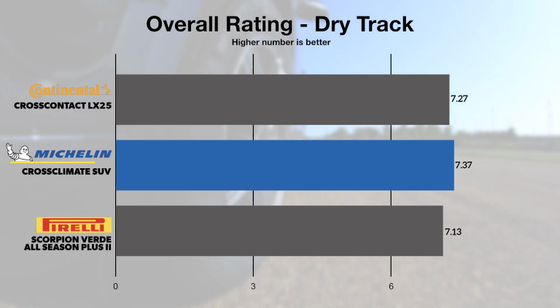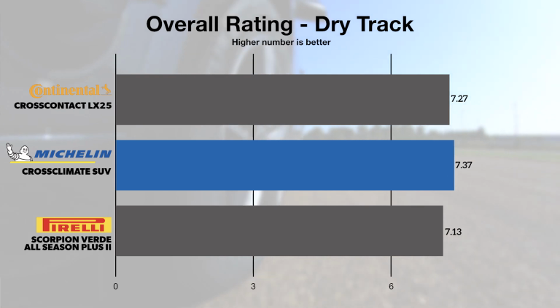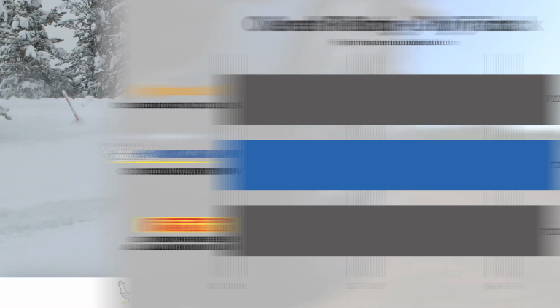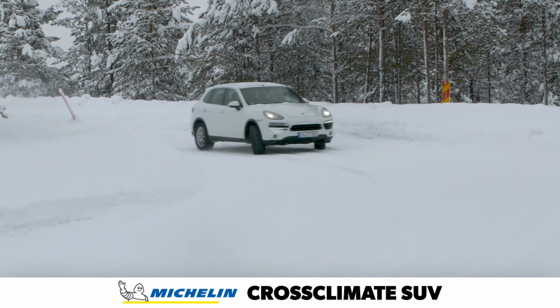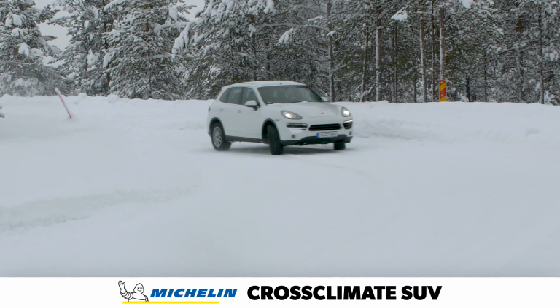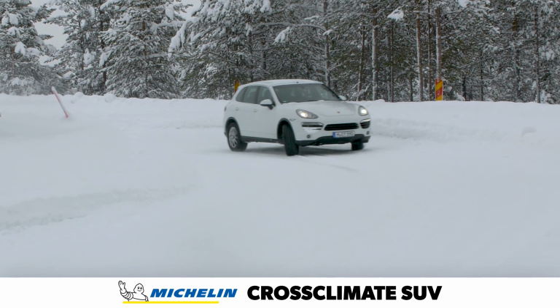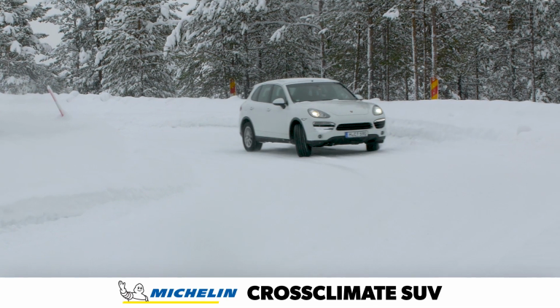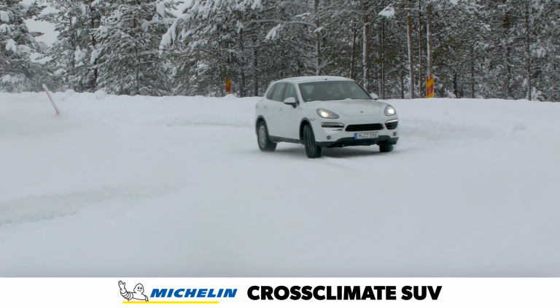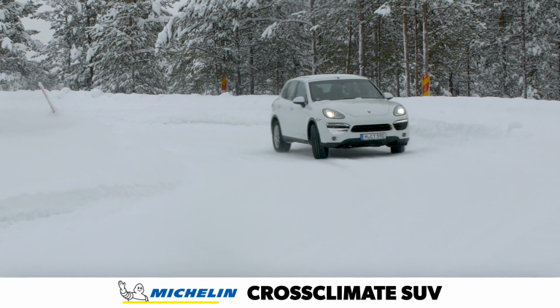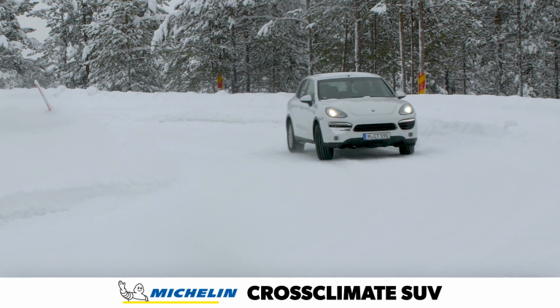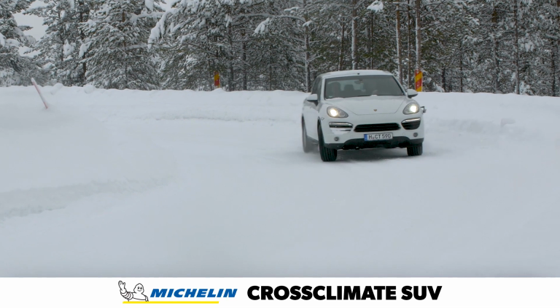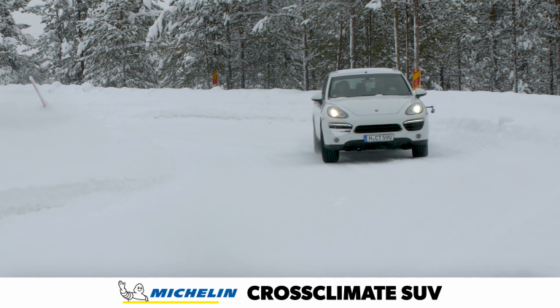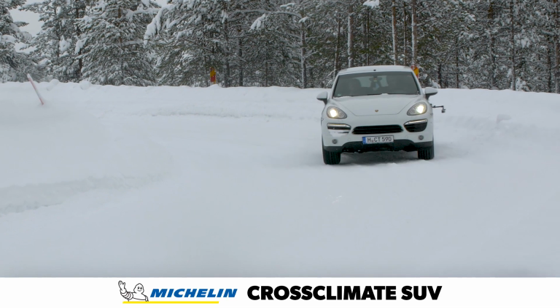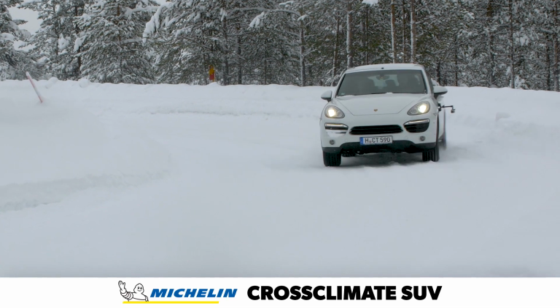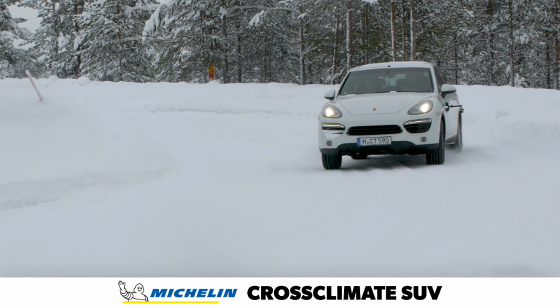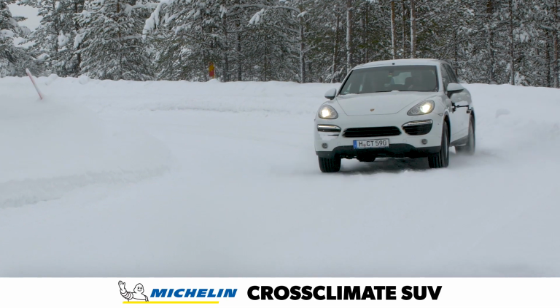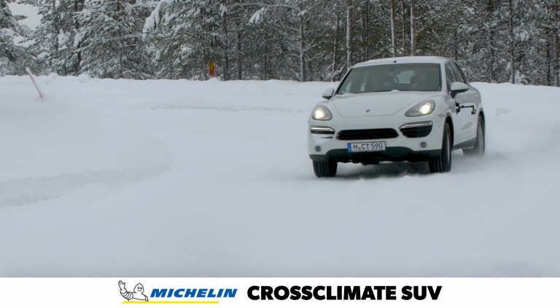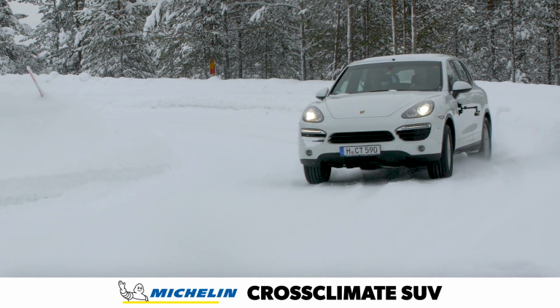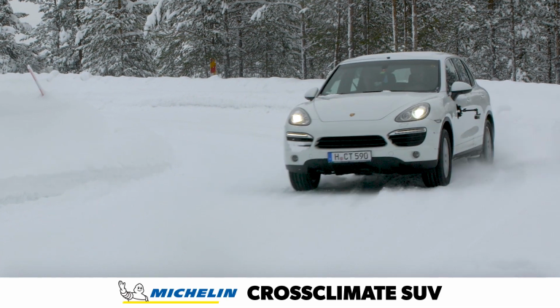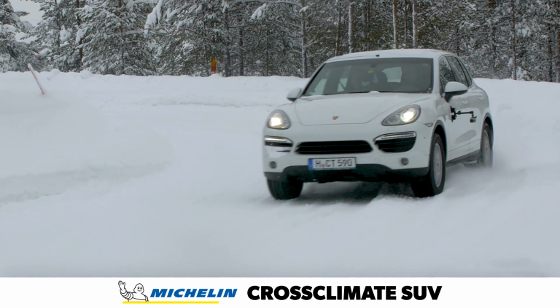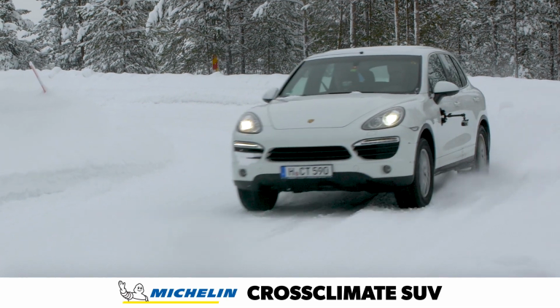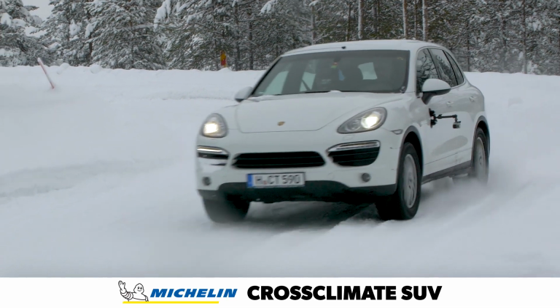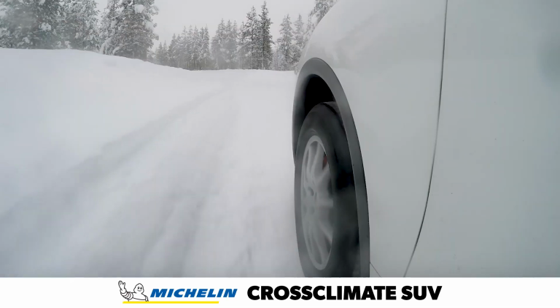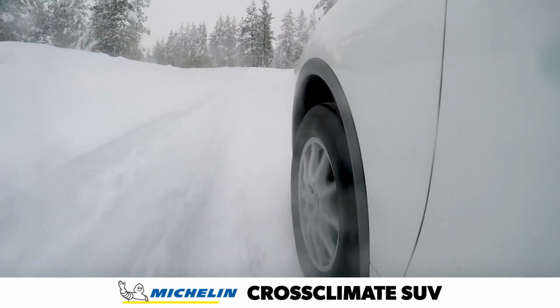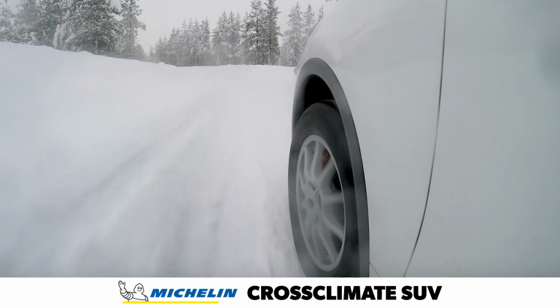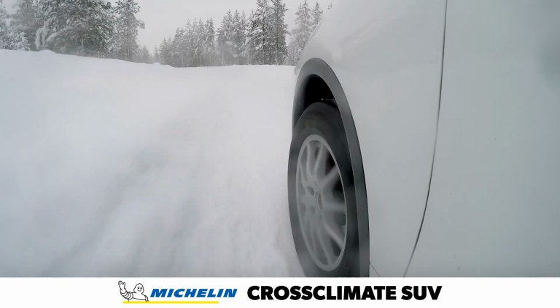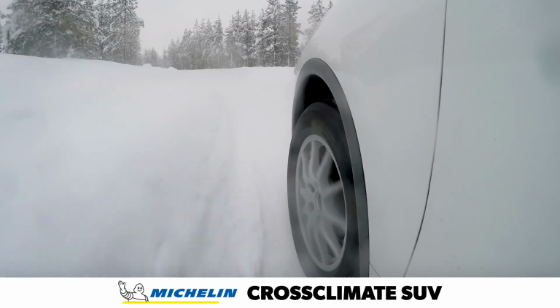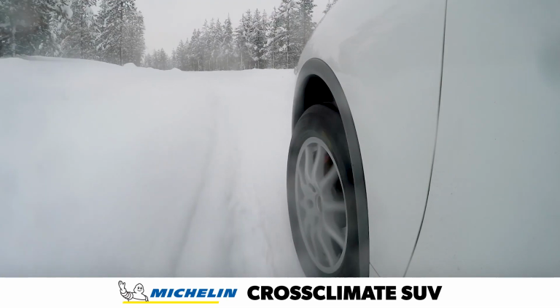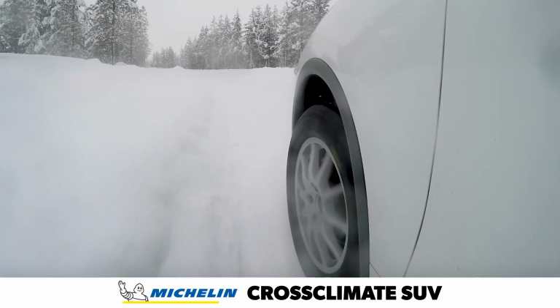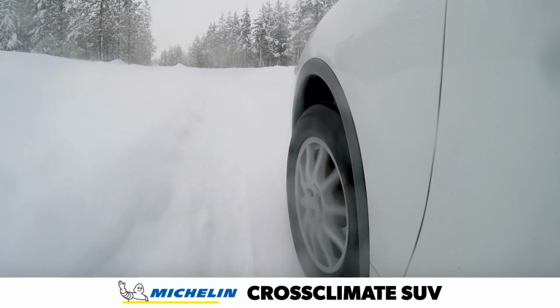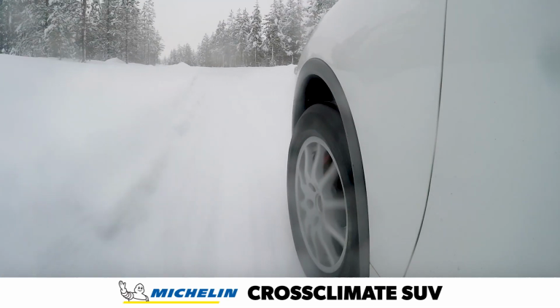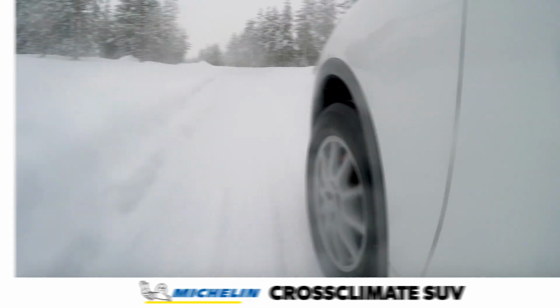Watch for our winter performance evaluation of the Cross Climate SUV after our 2020 winter testing.